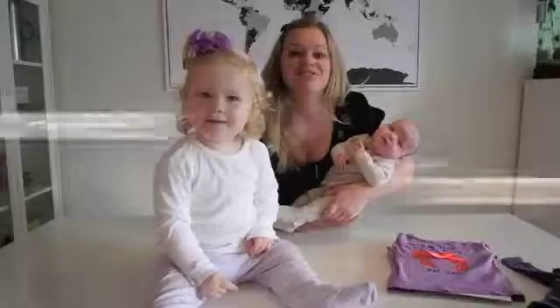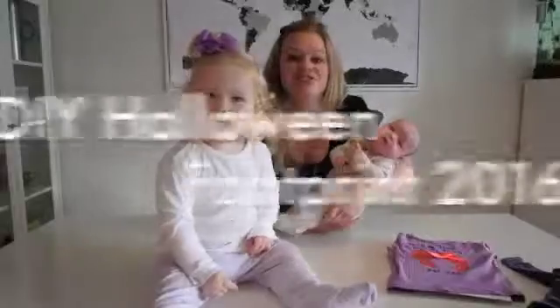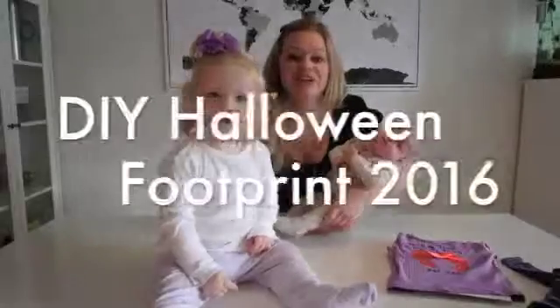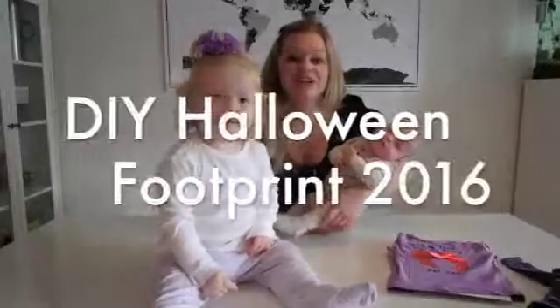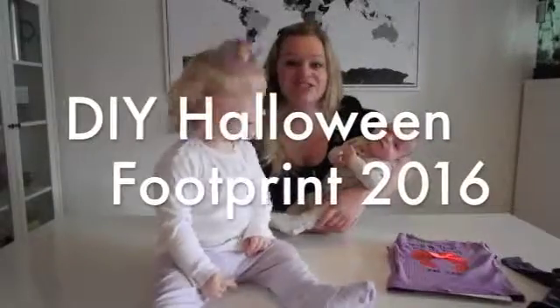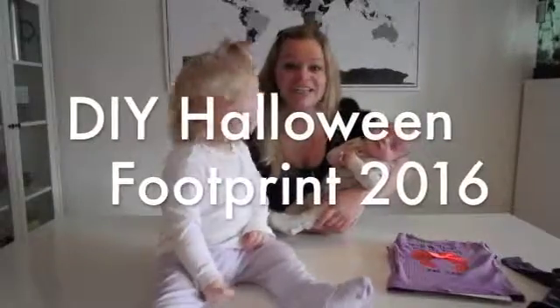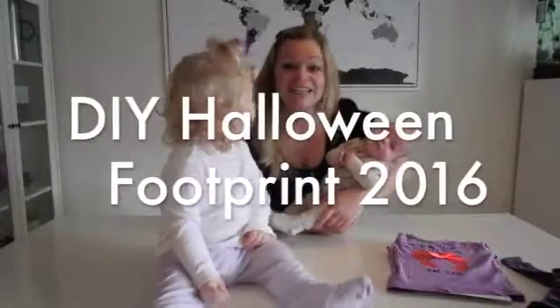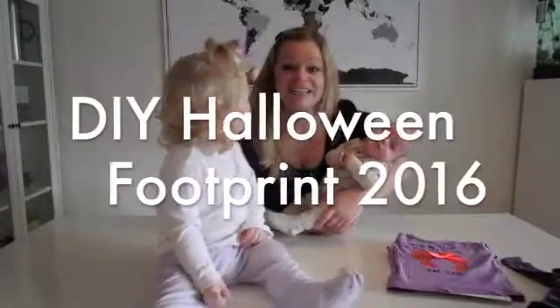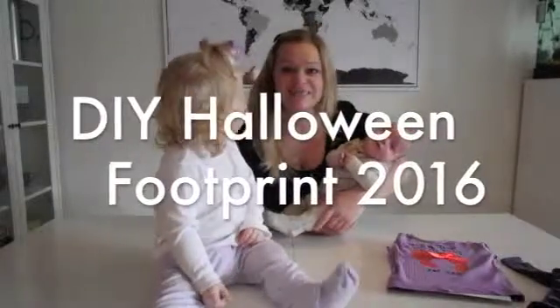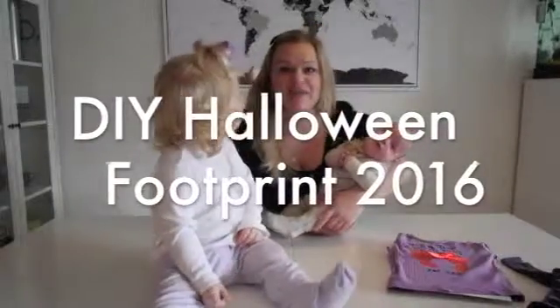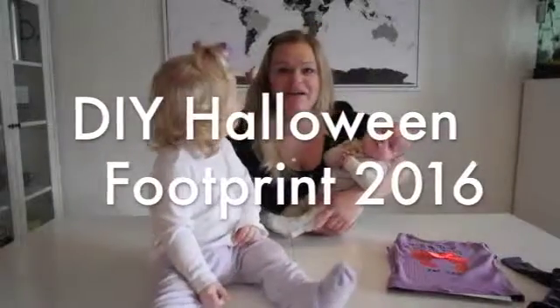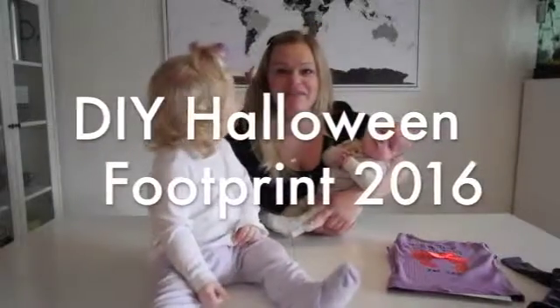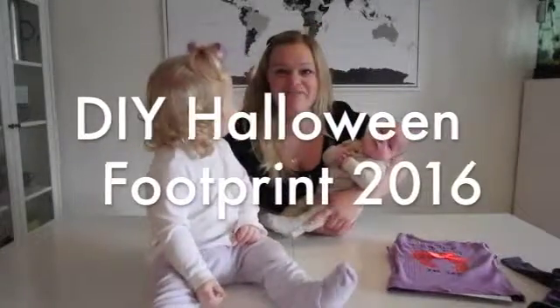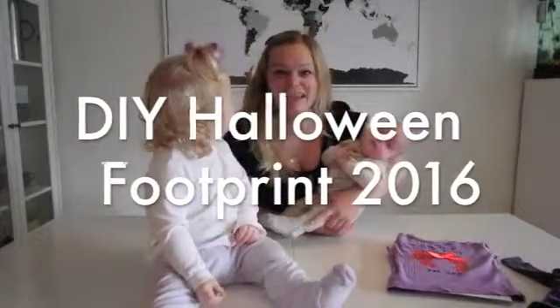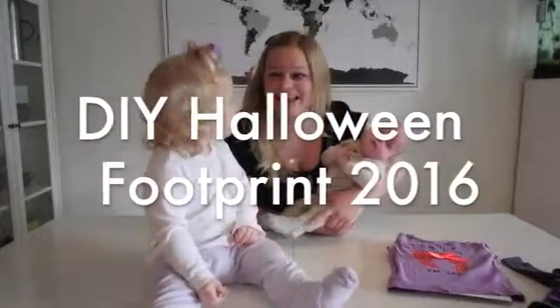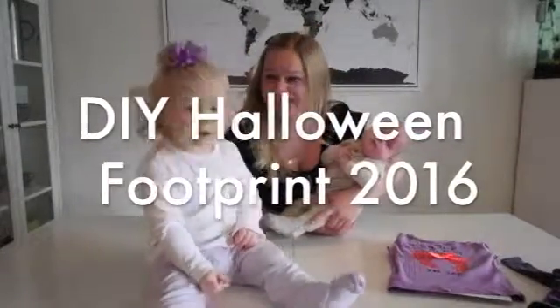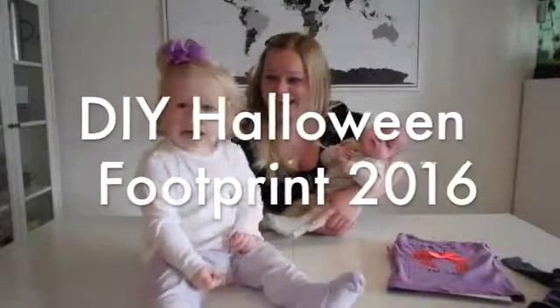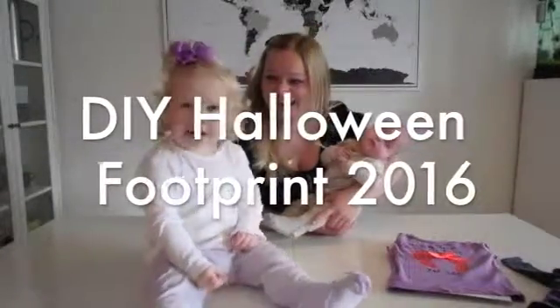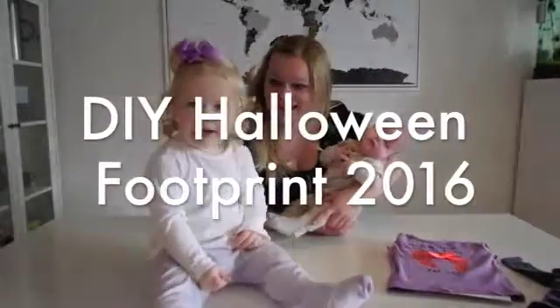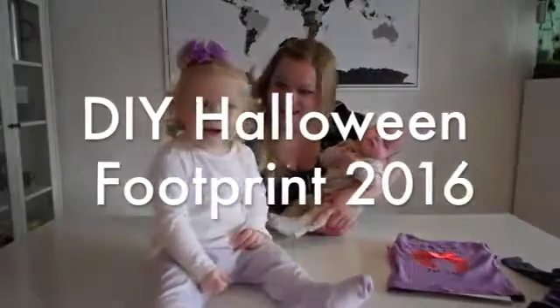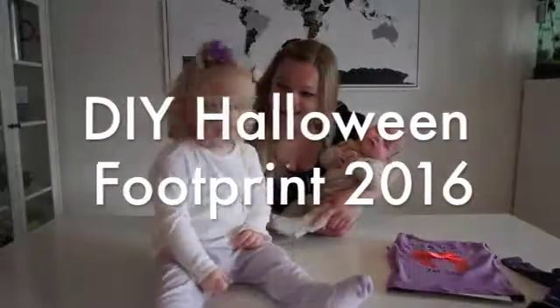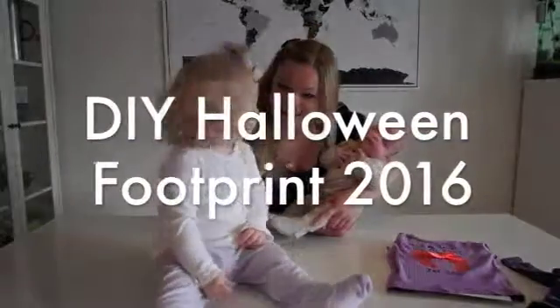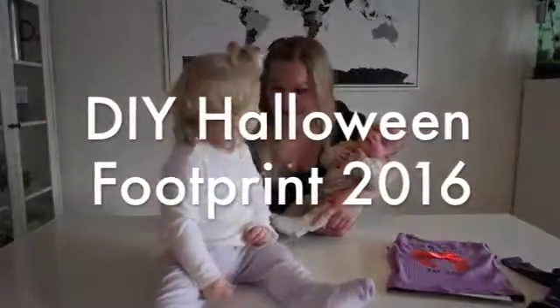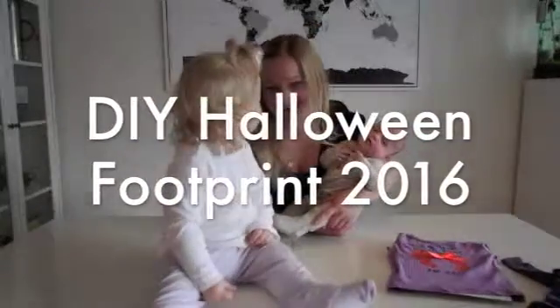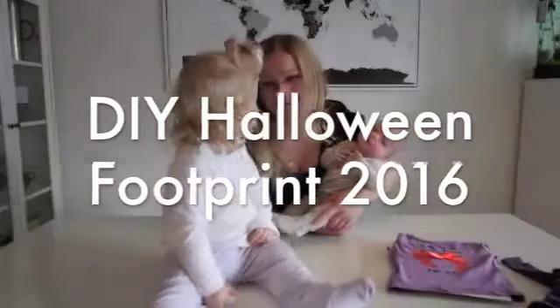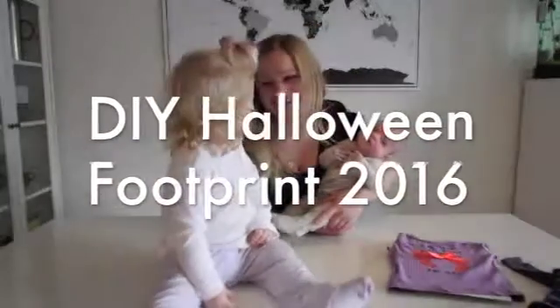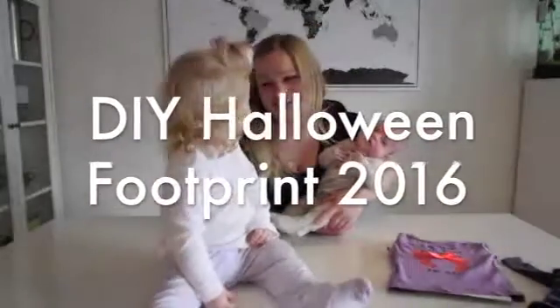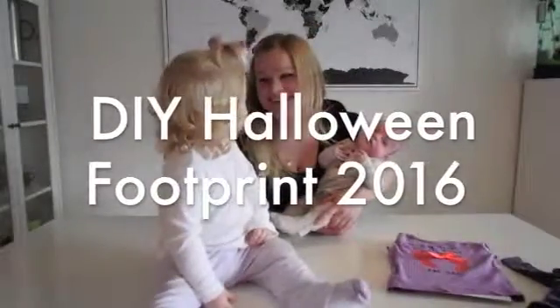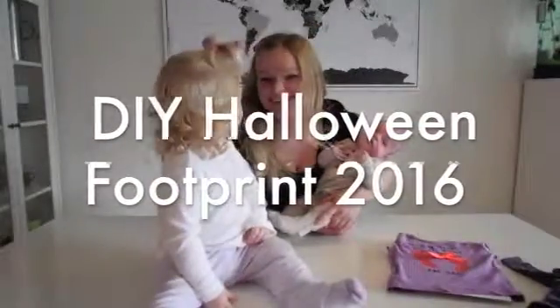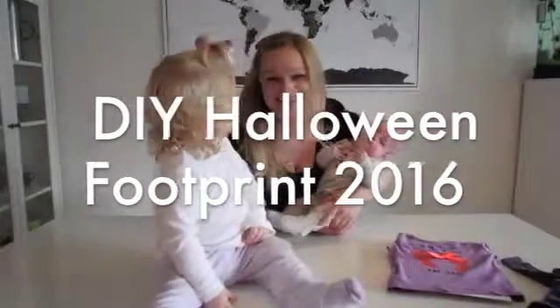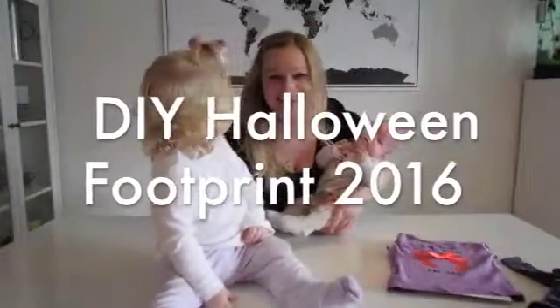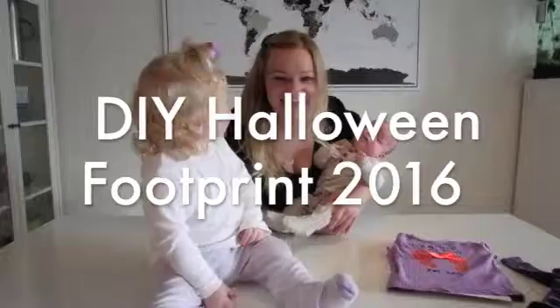Trick-or-treat! Smell my feet! No, no, just kidding!